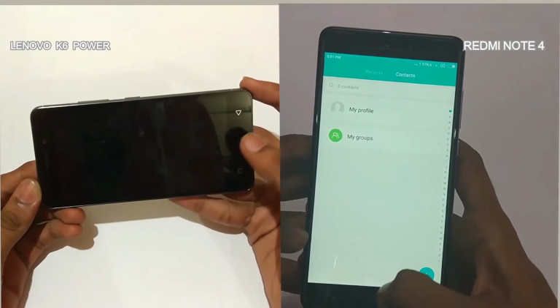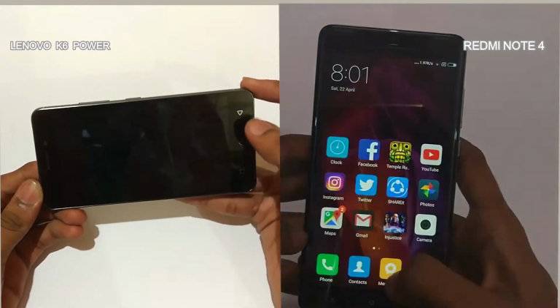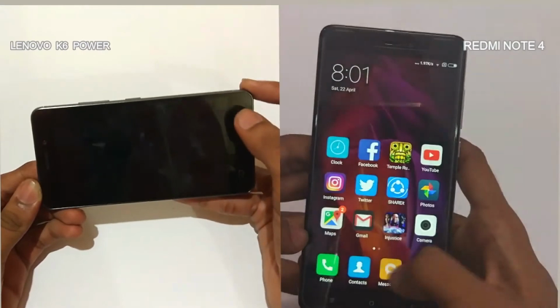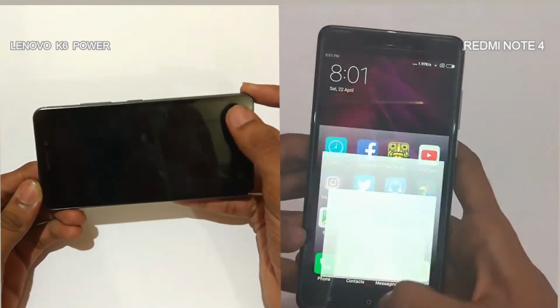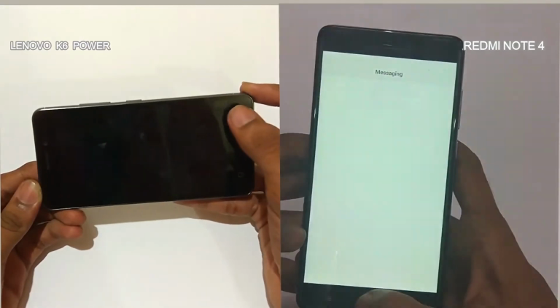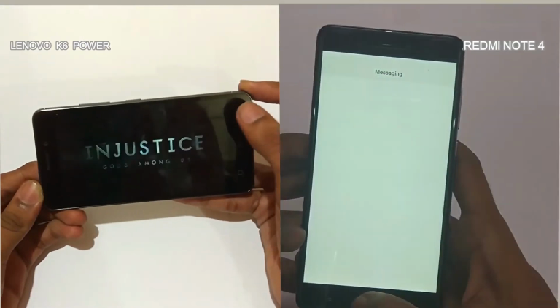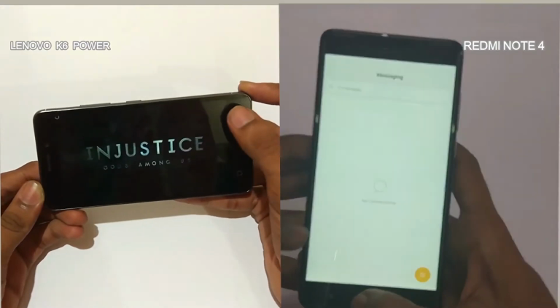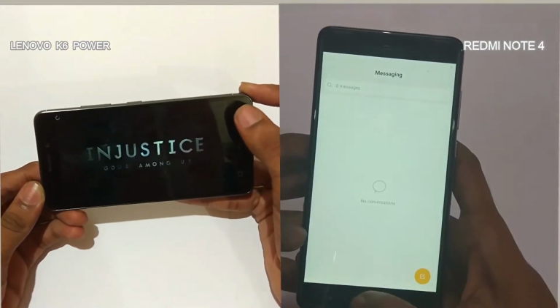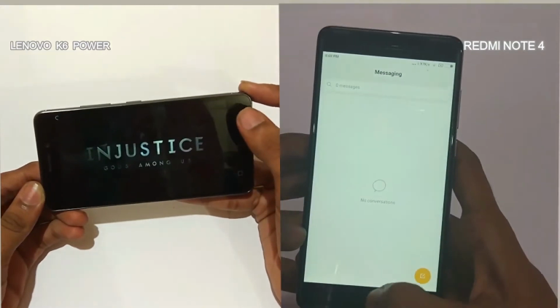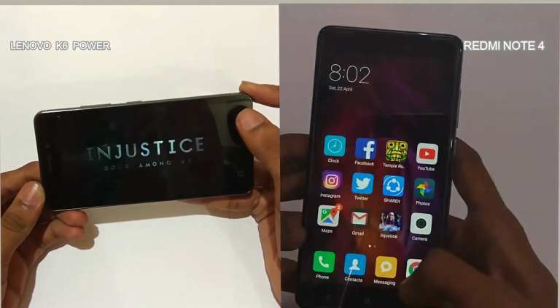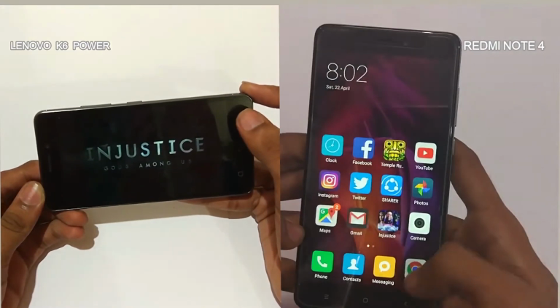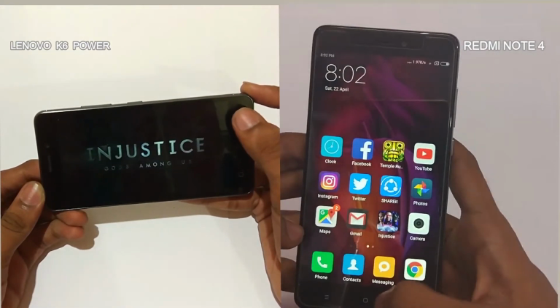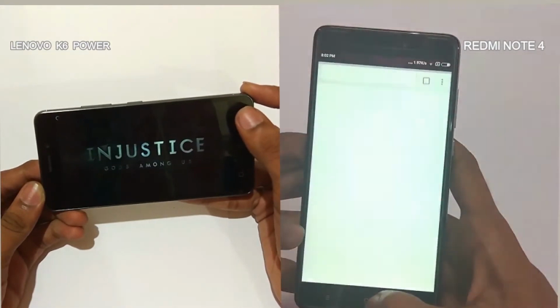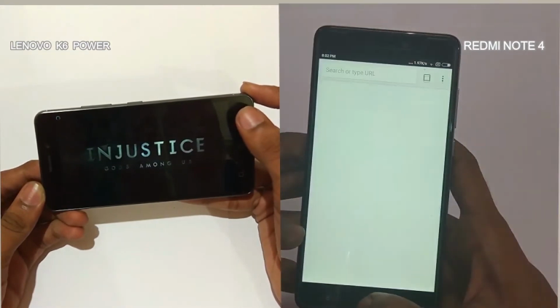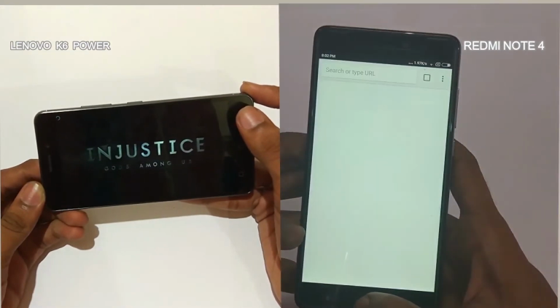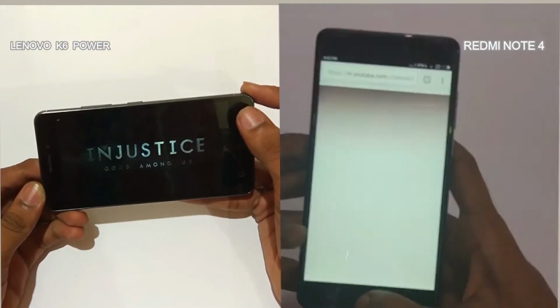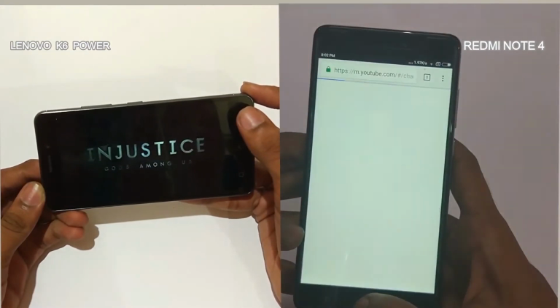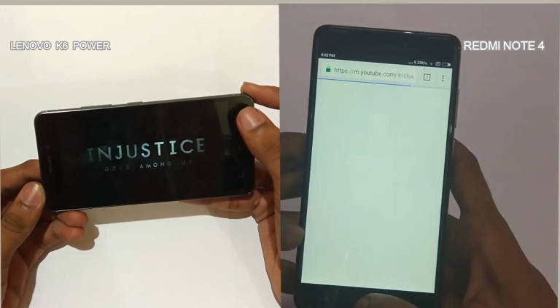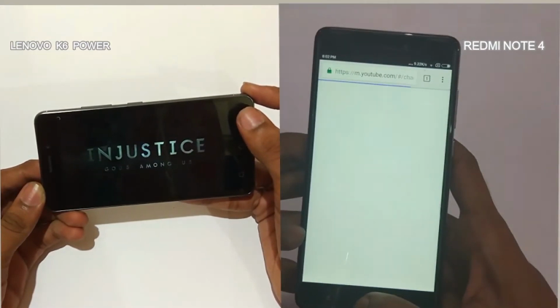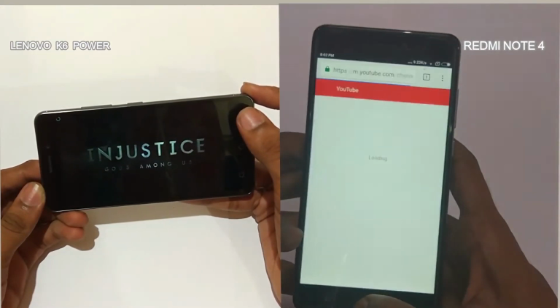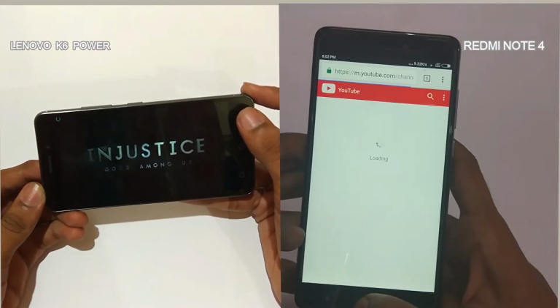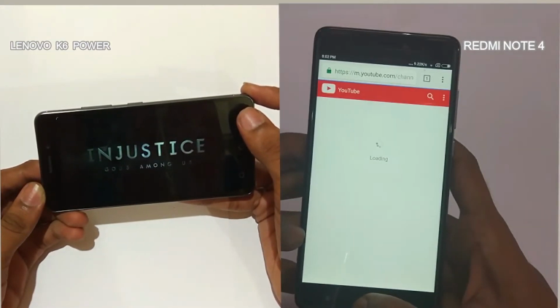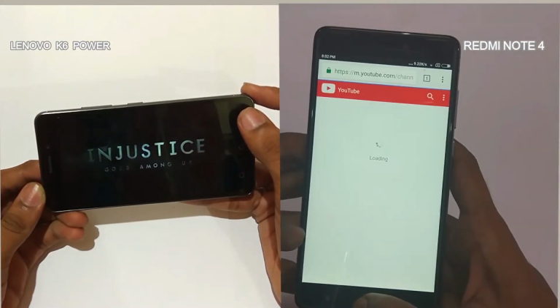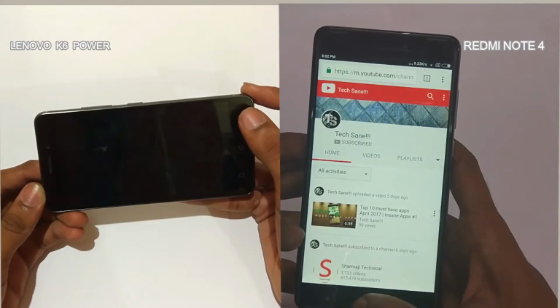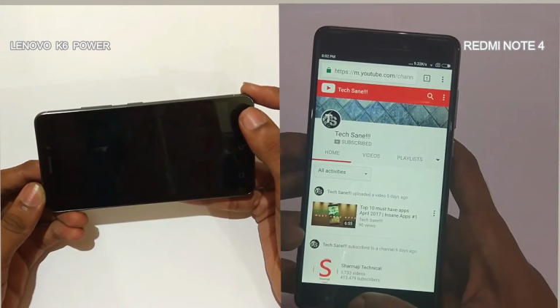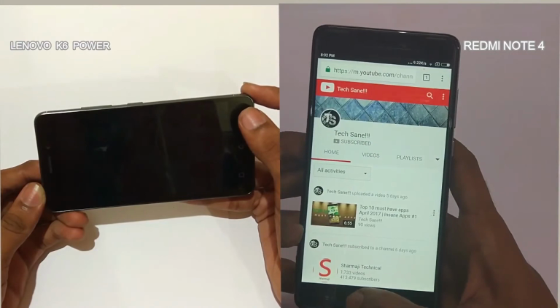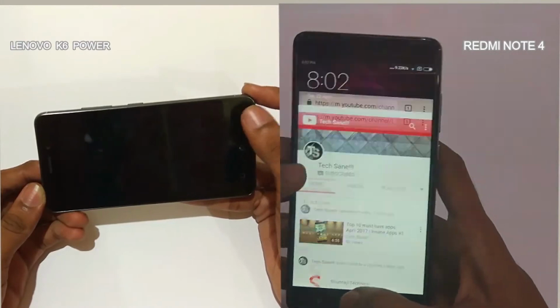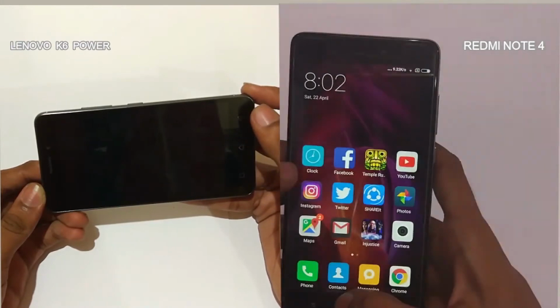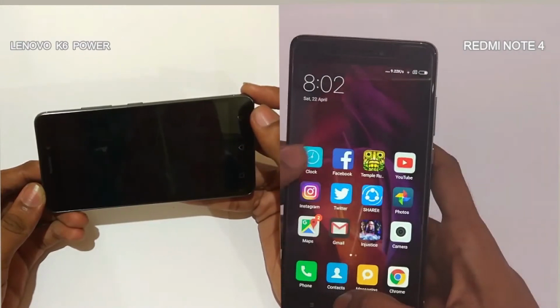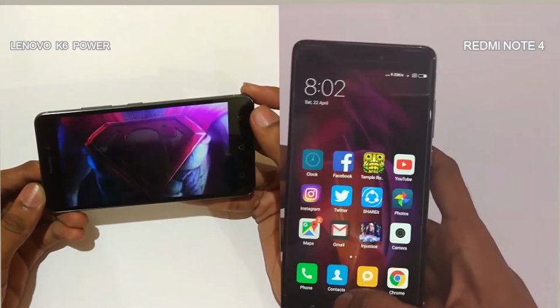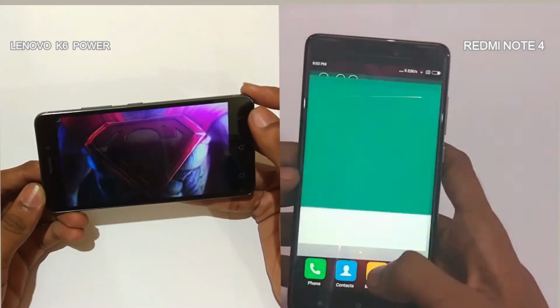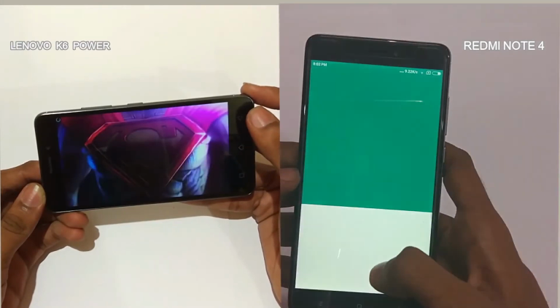While the Lenovo K6 Power is still loading the game, Redmi Note 4 finishes the performance round in 1 minute 58 seconds.